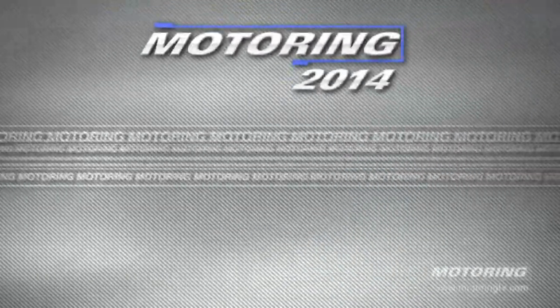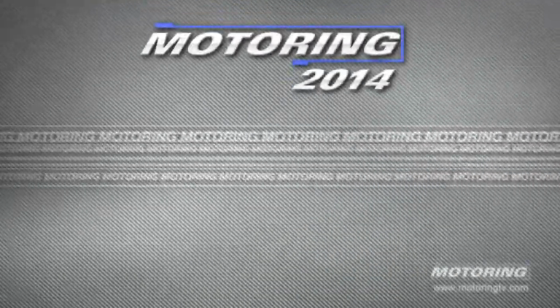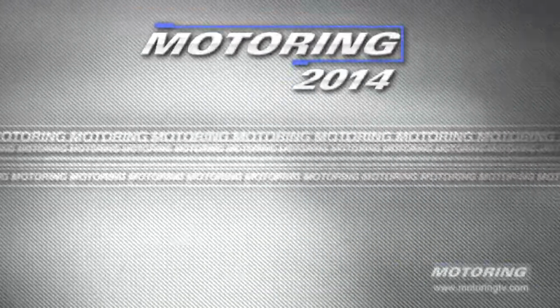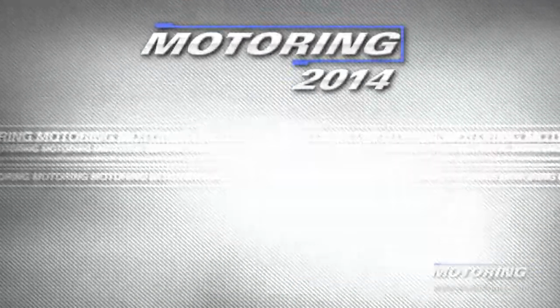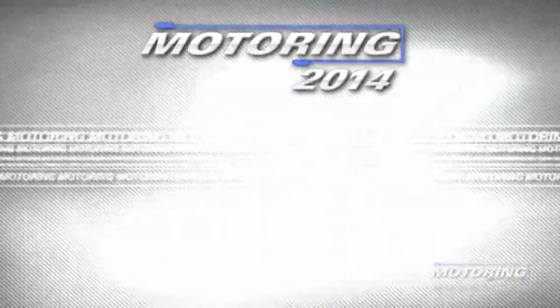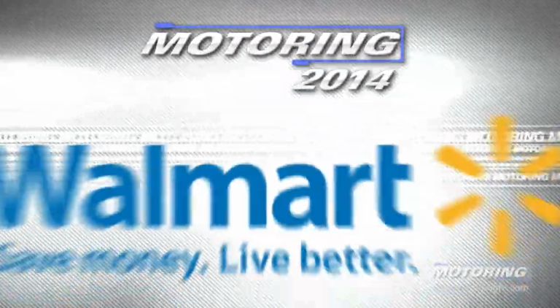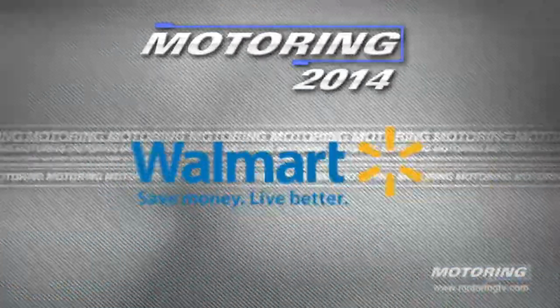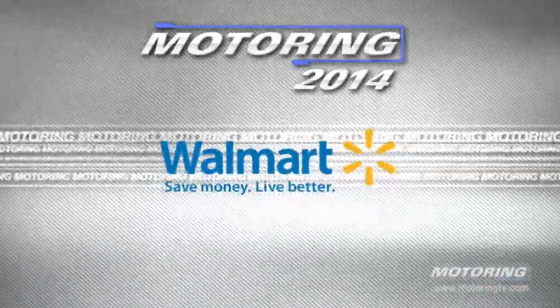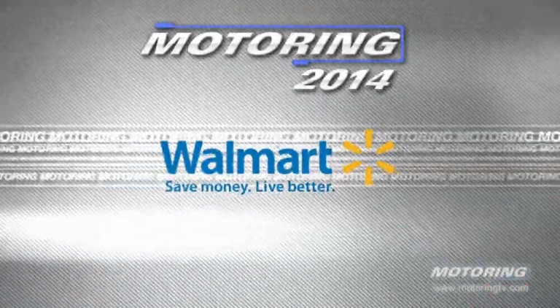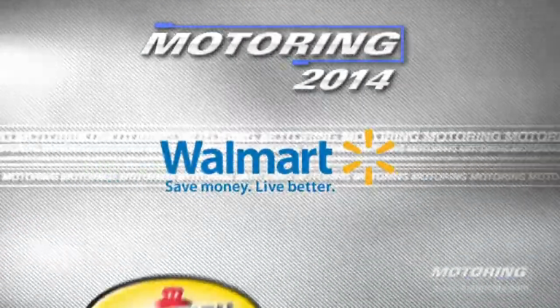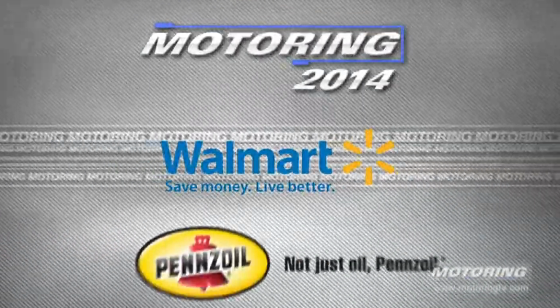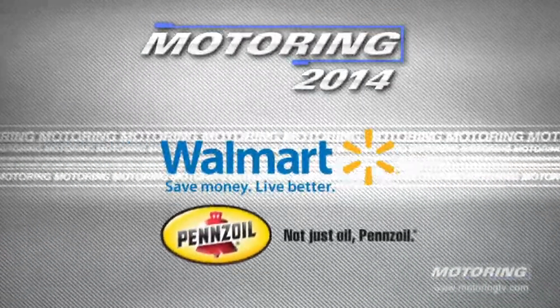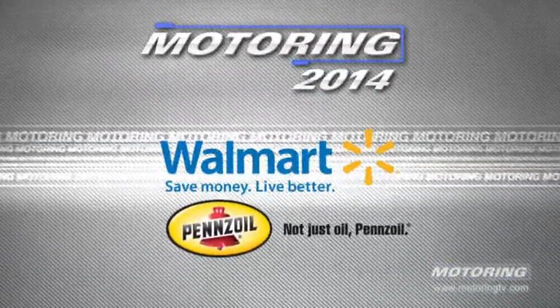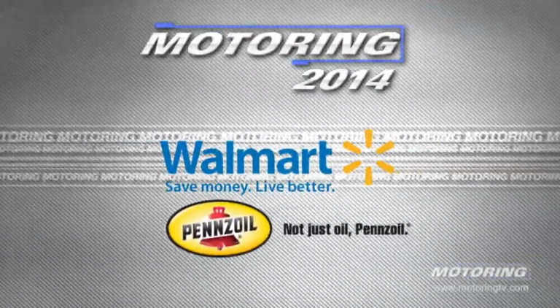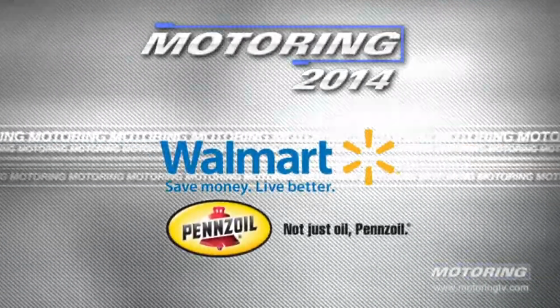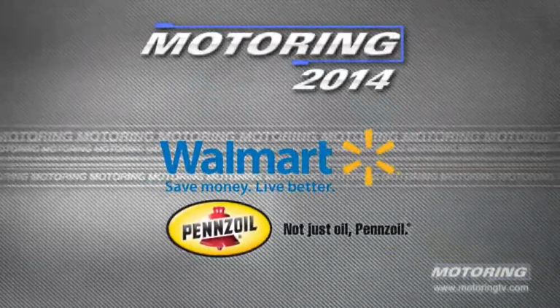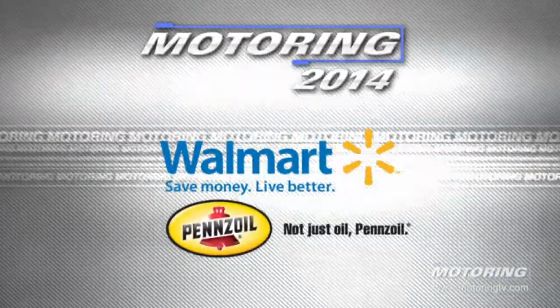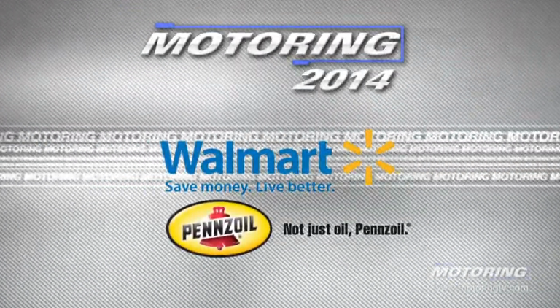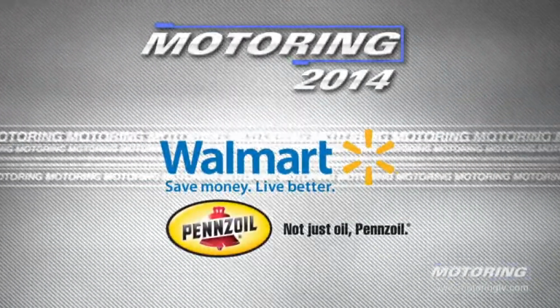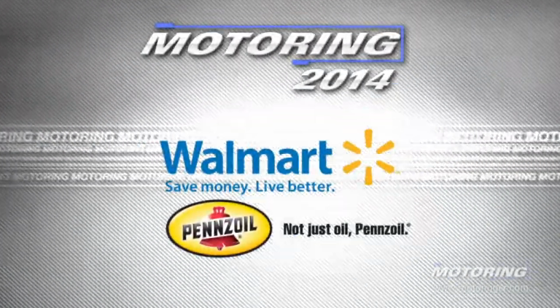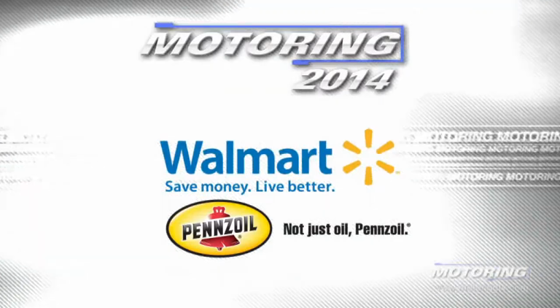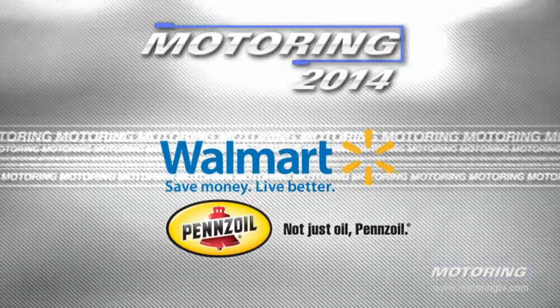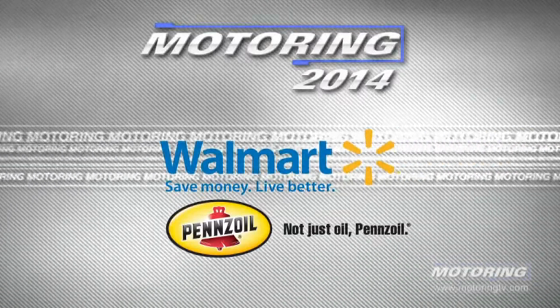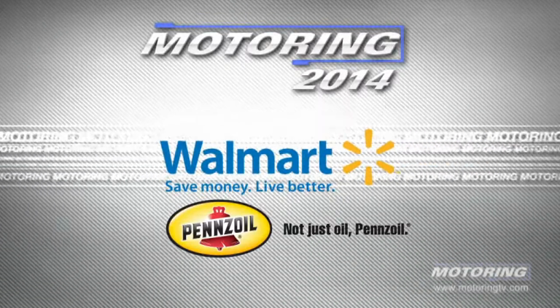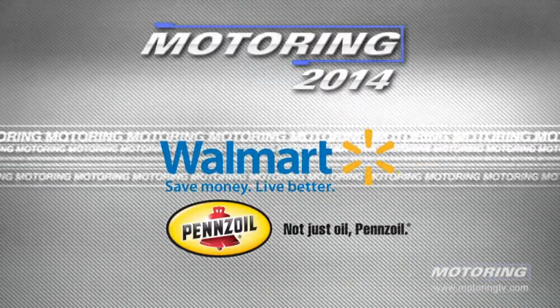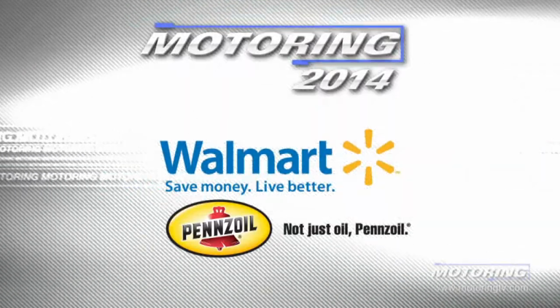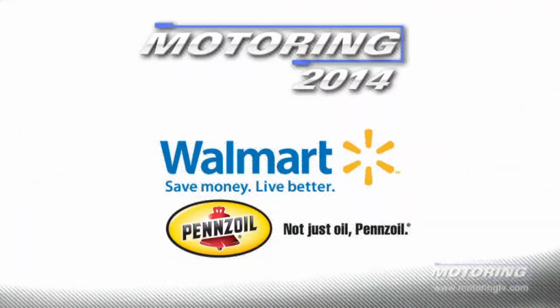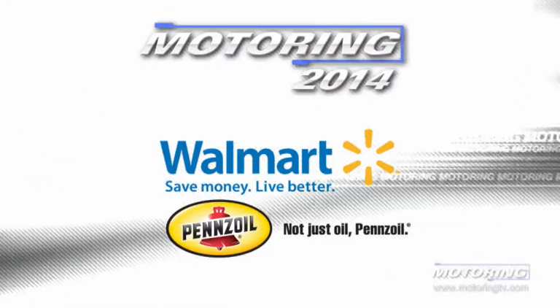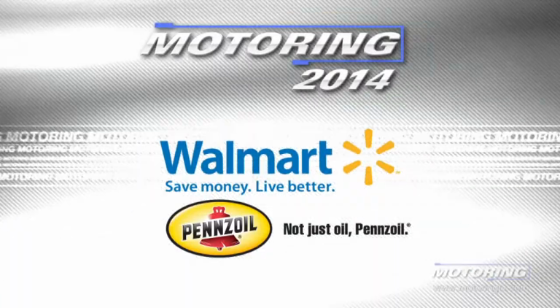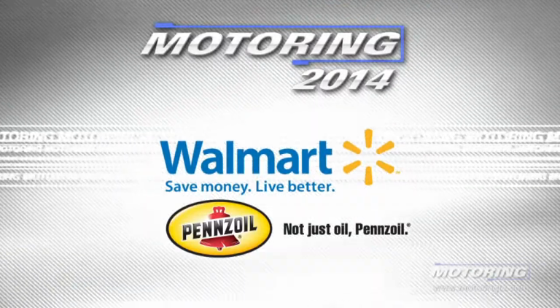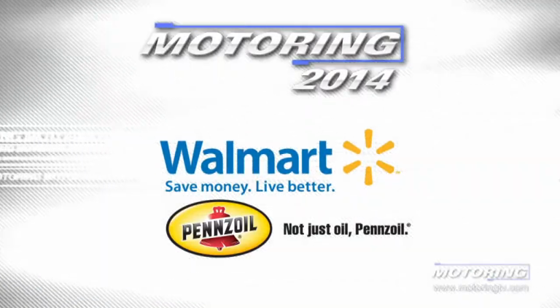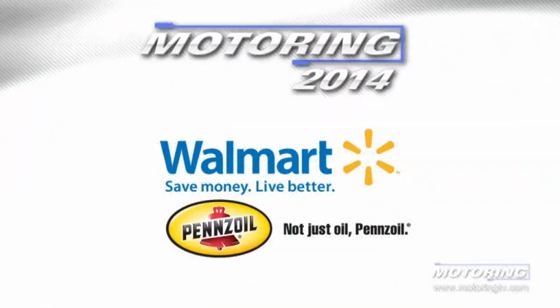The Motoring Tip of the Week is brought to you by Walmart, for everyday low prices on Pennzoil conventional and synthetic oils.